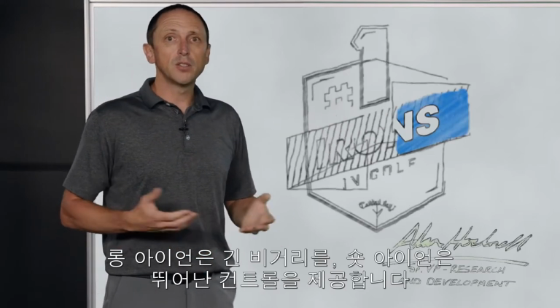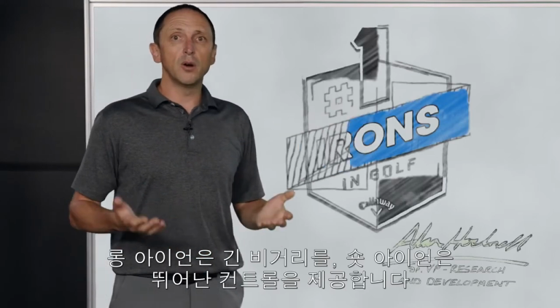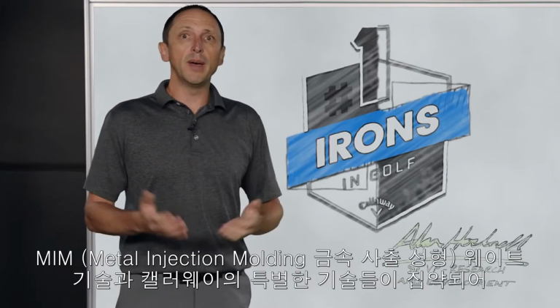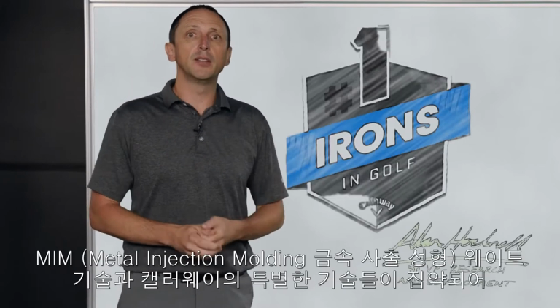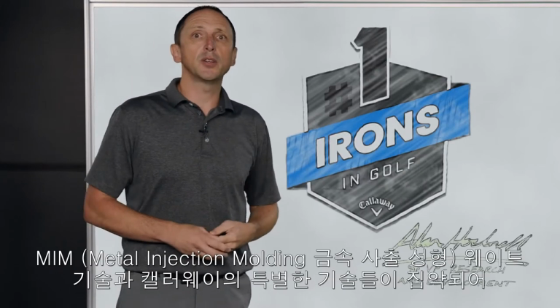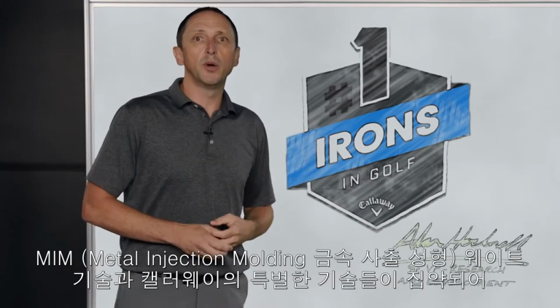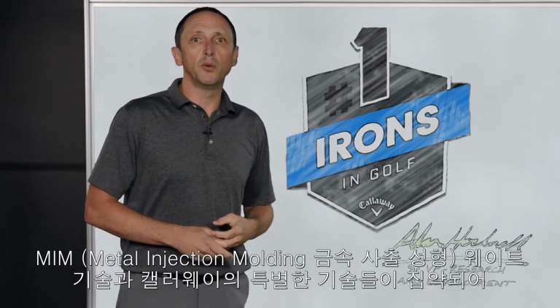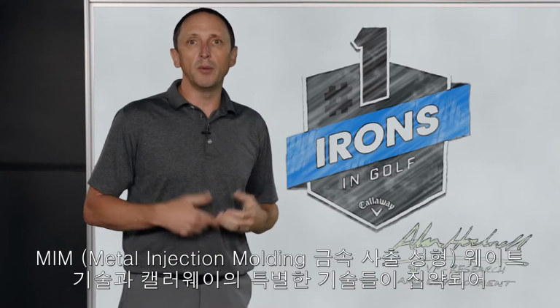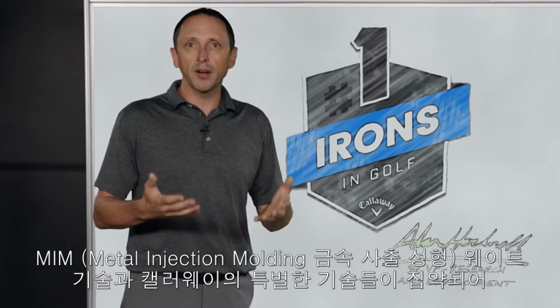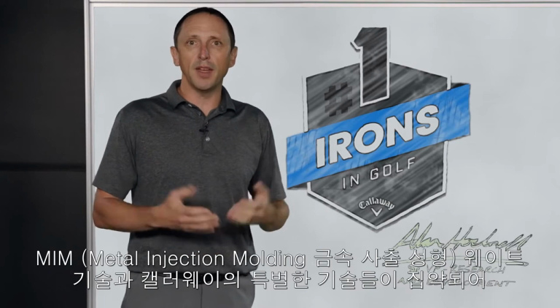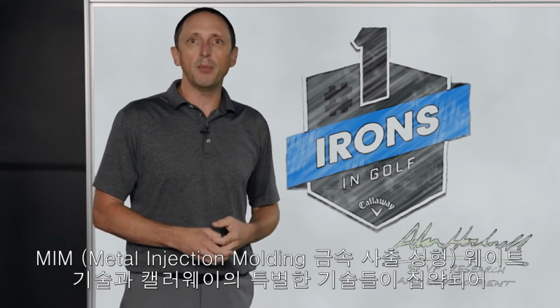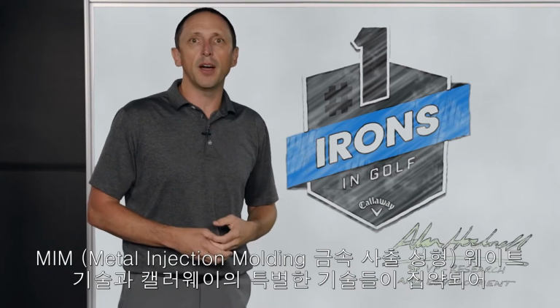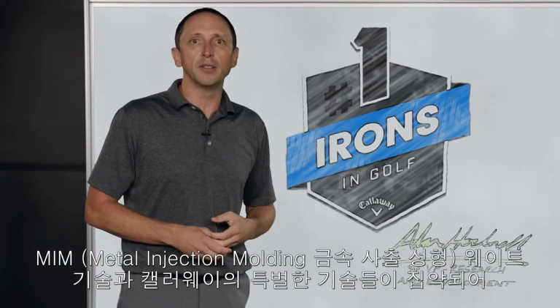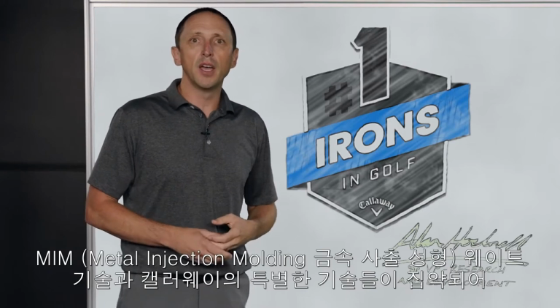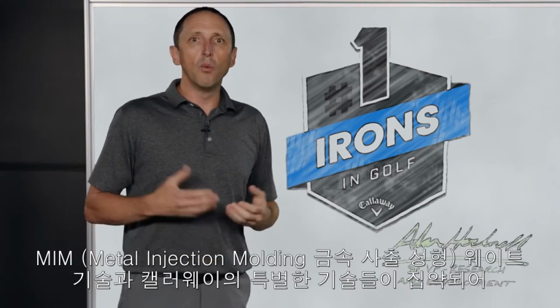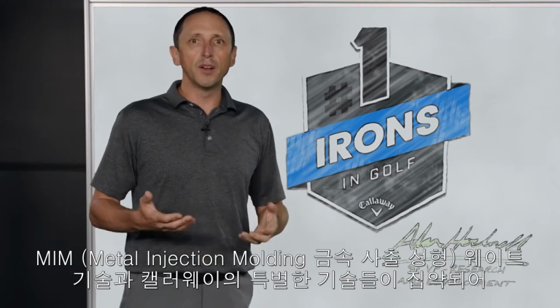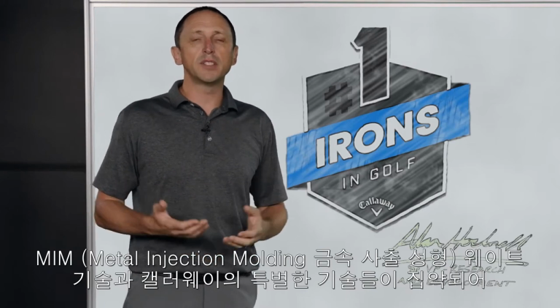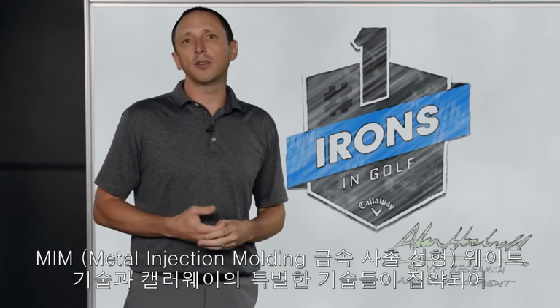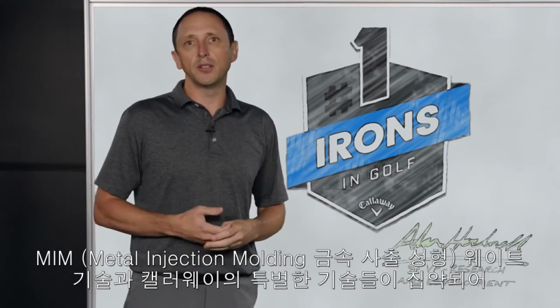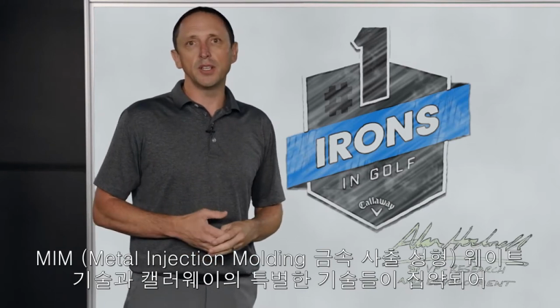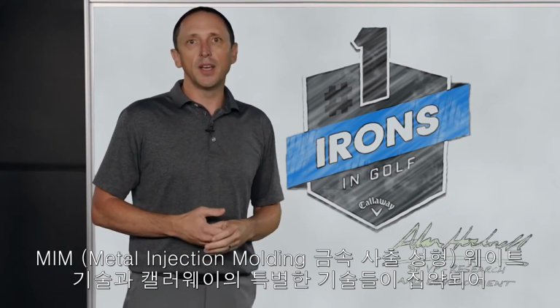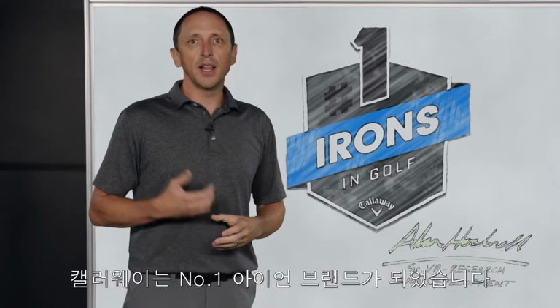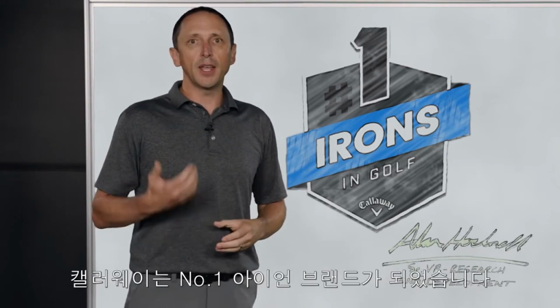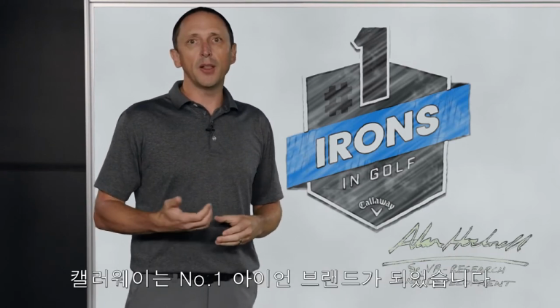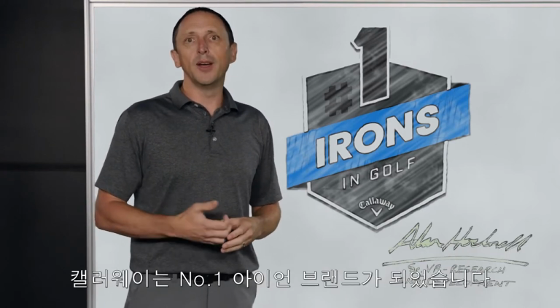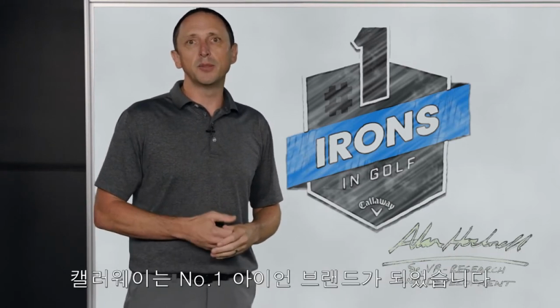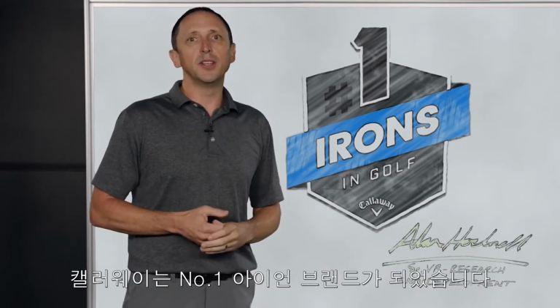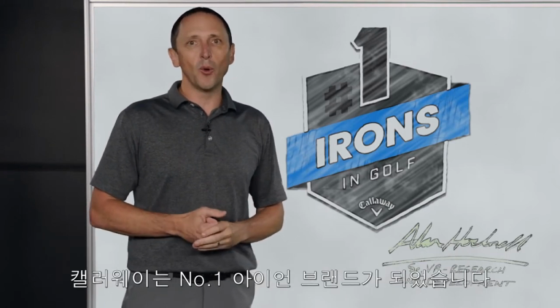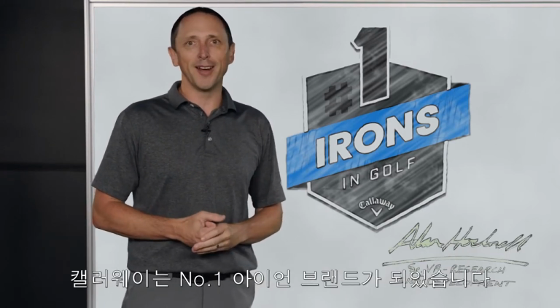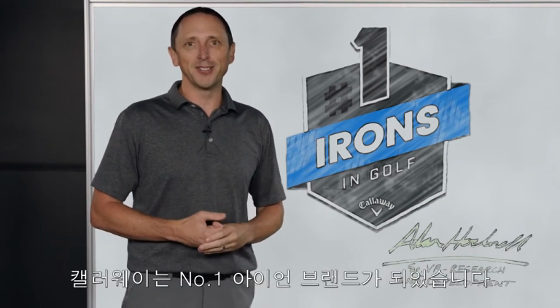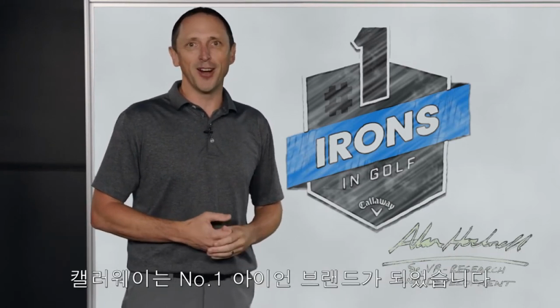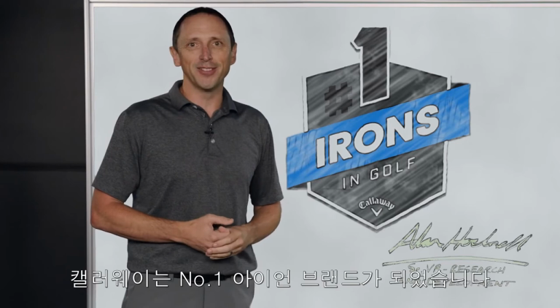A metal injection molded weight — part of the Epic irons, and one of the technologies allowing Callaway to be the number one irons in golf.